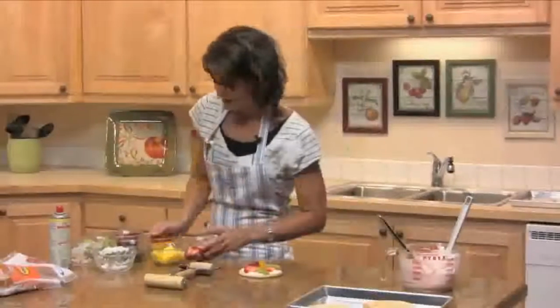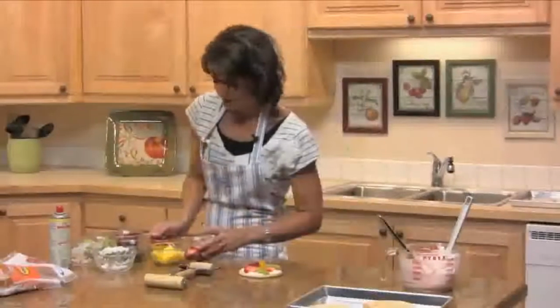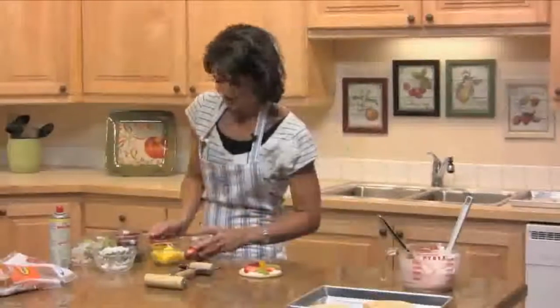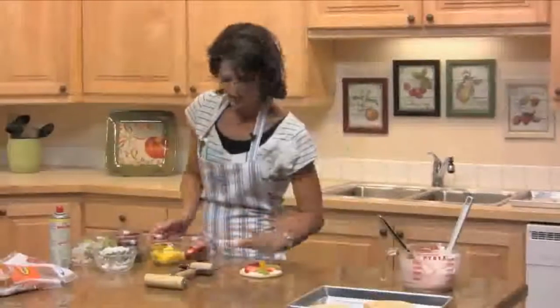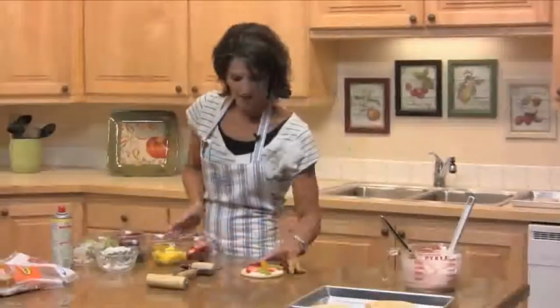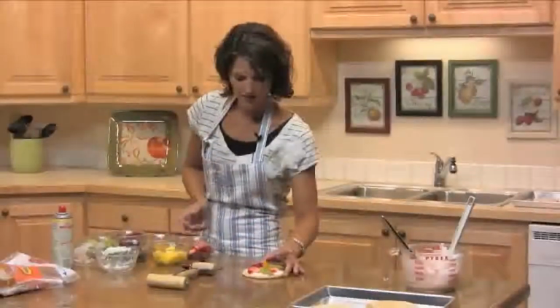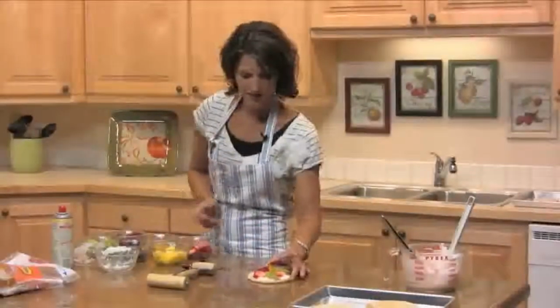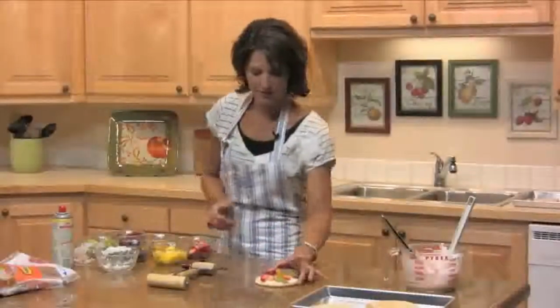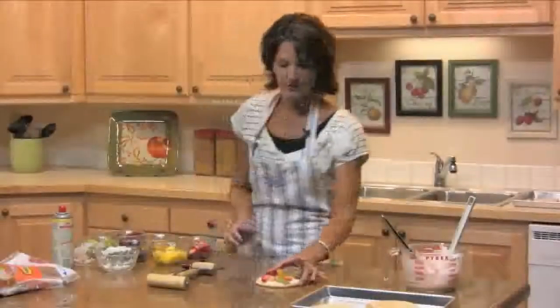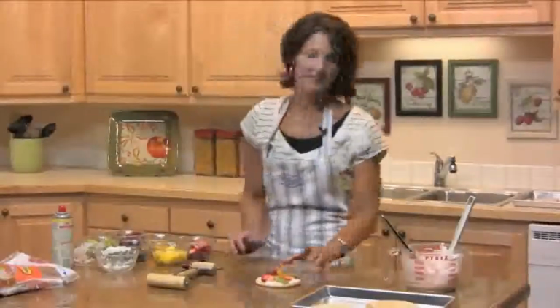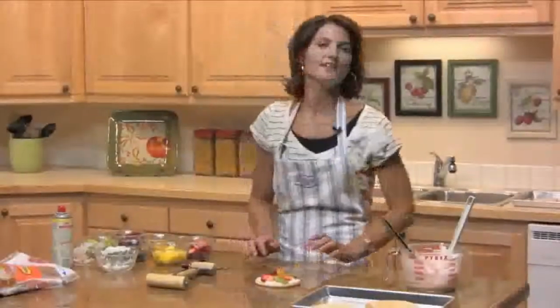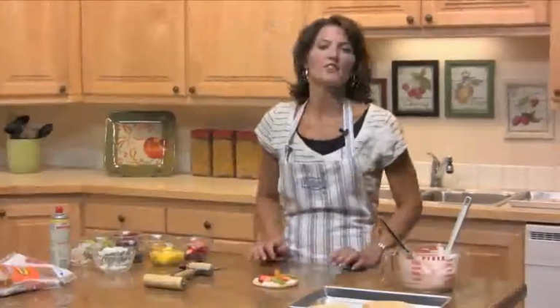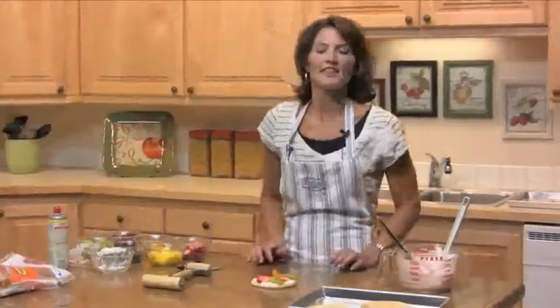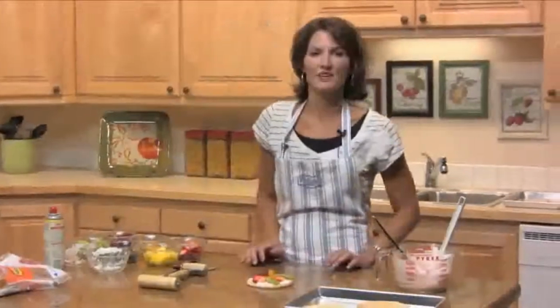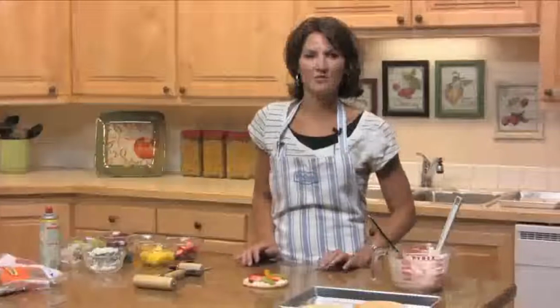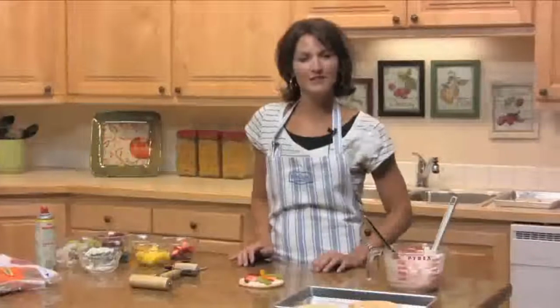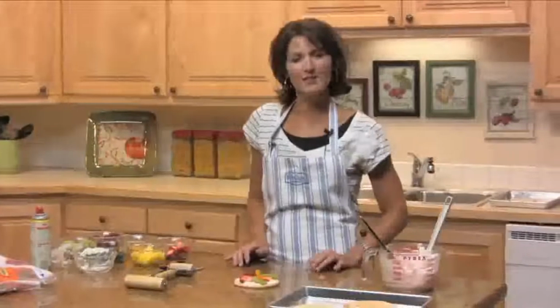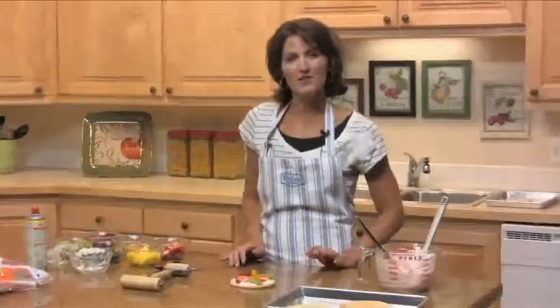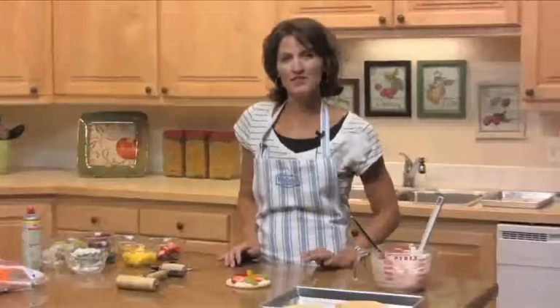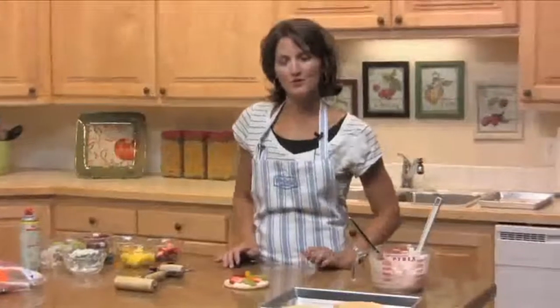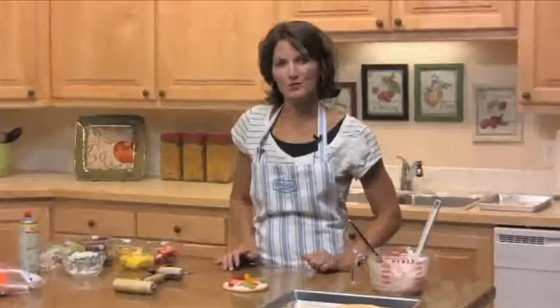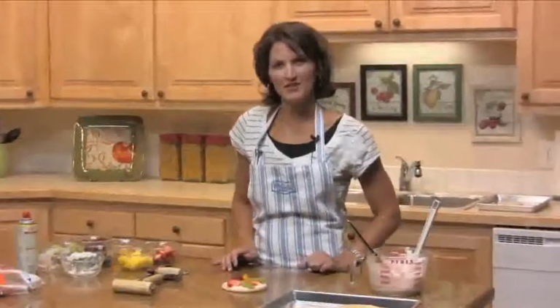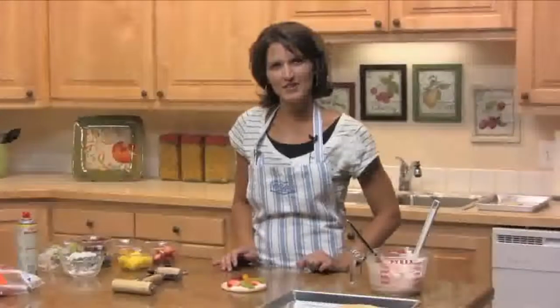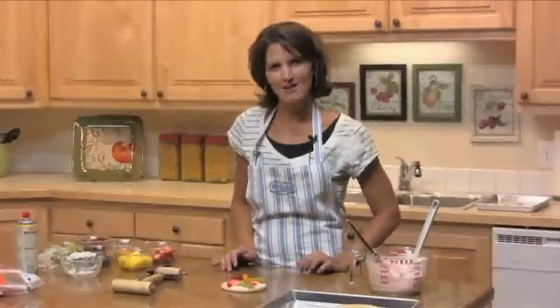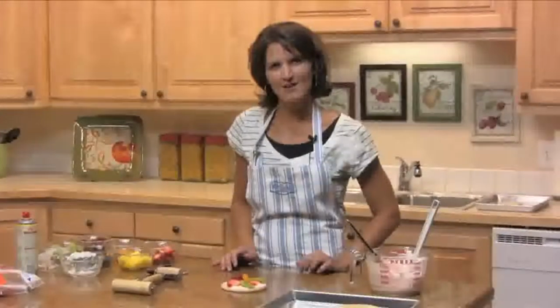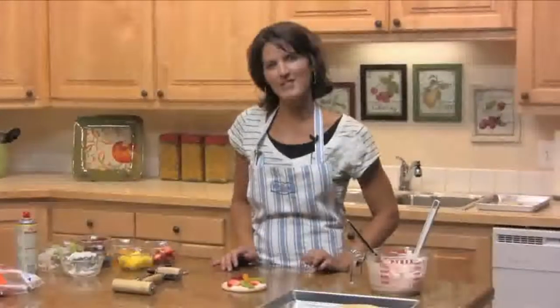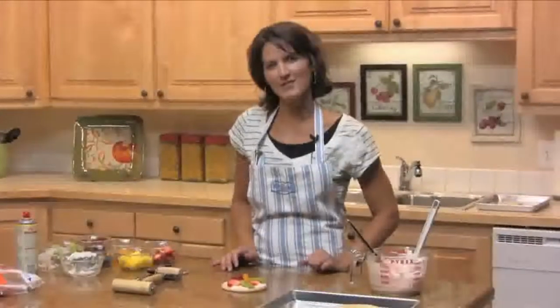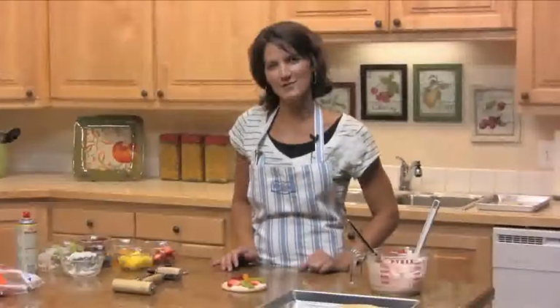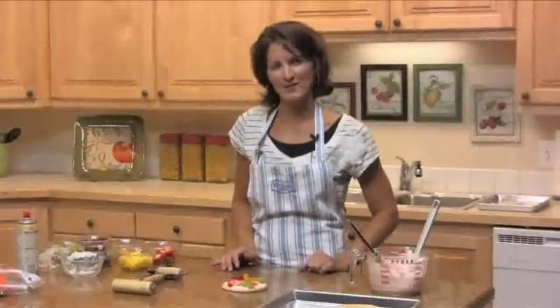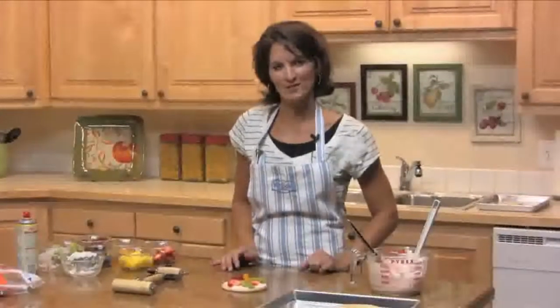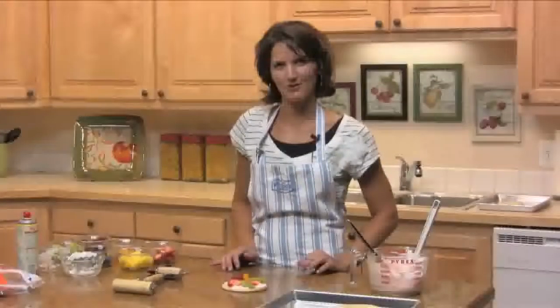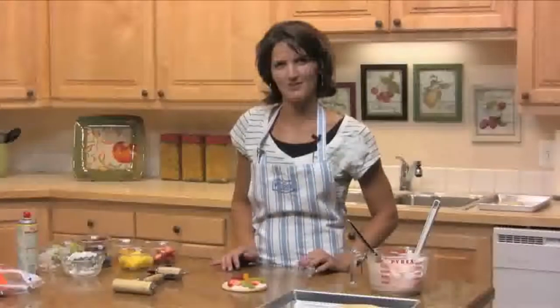And that's all there is to it. If you'd like the complete recipe, visit RhodesBread.com — and thanks for baking with Rhodes.